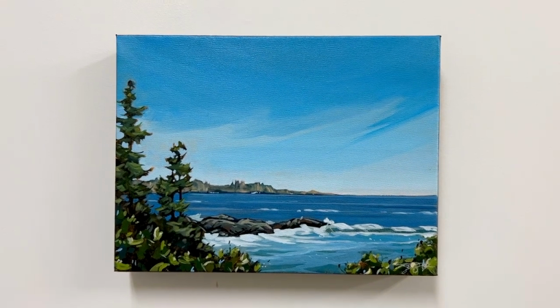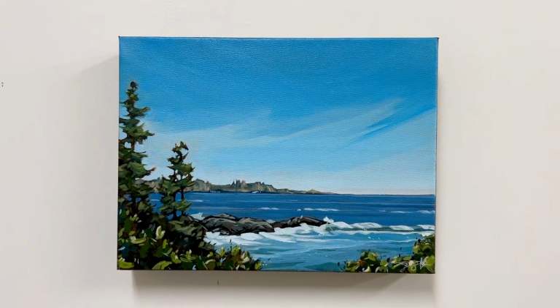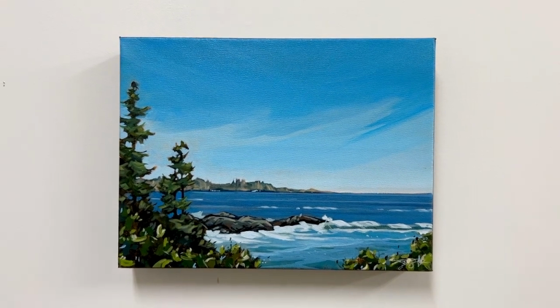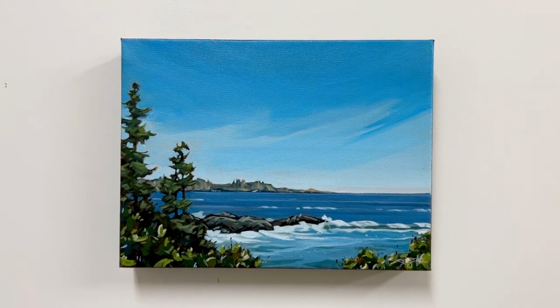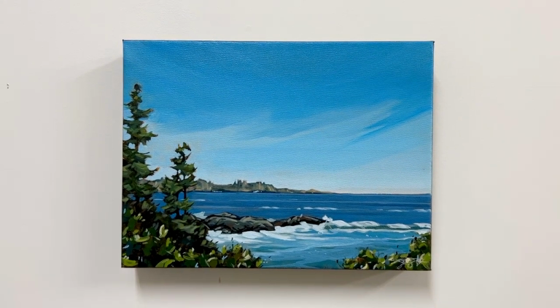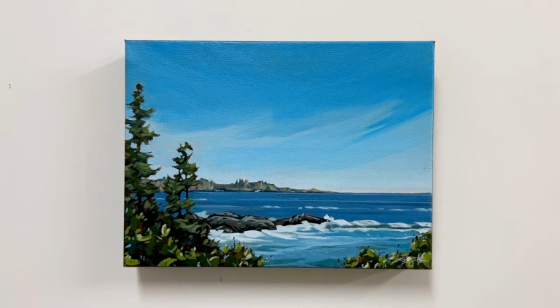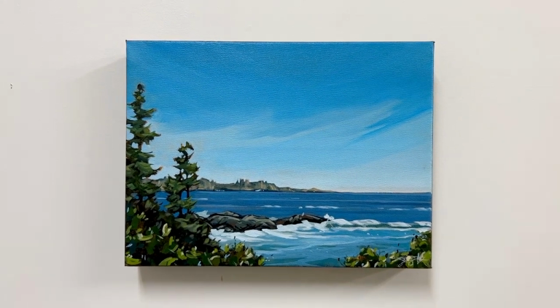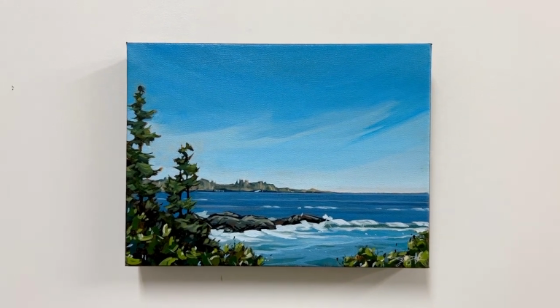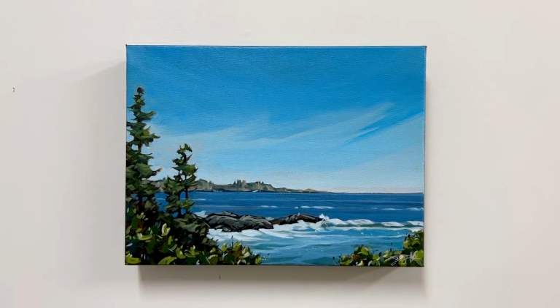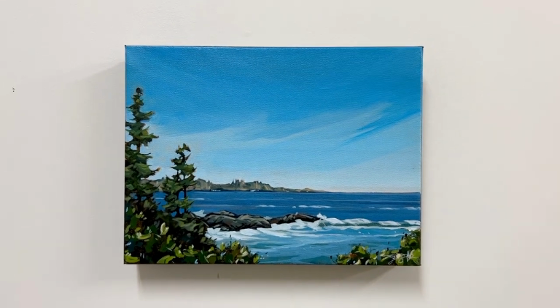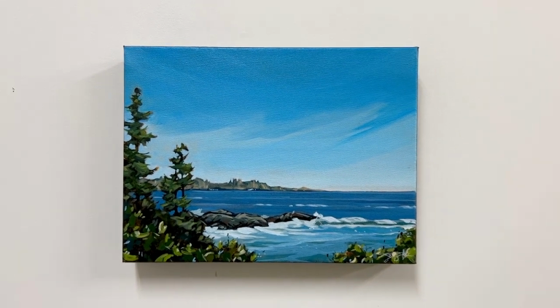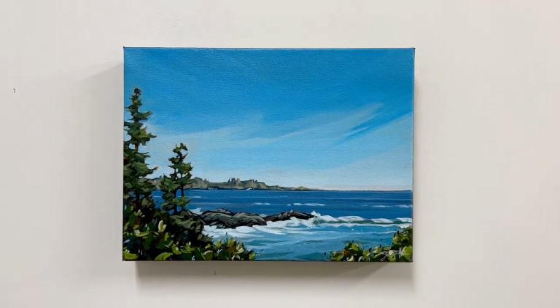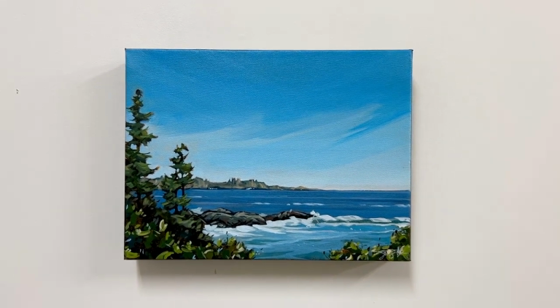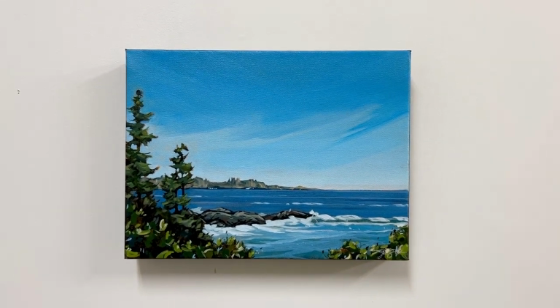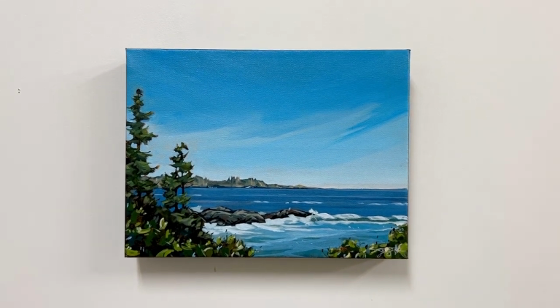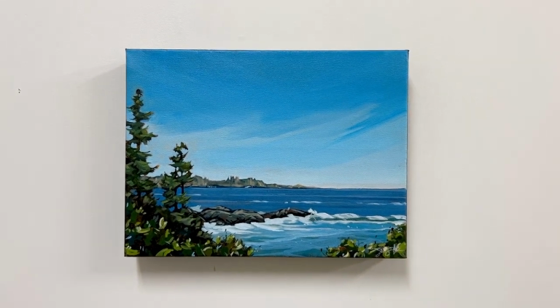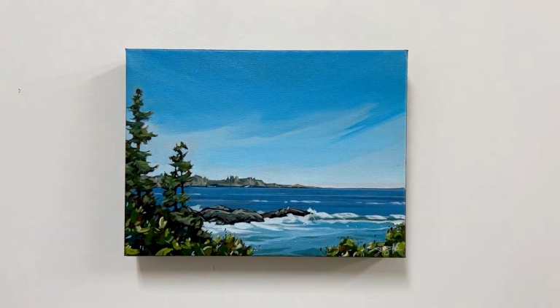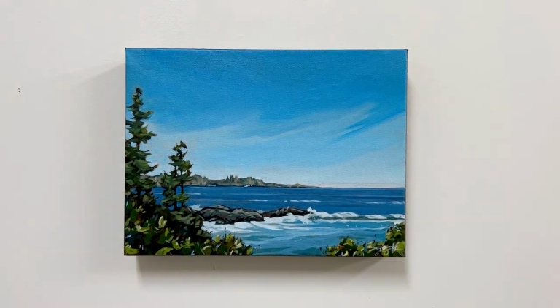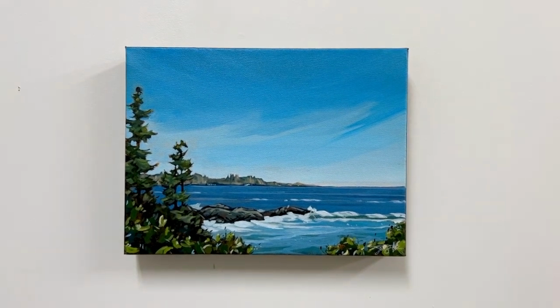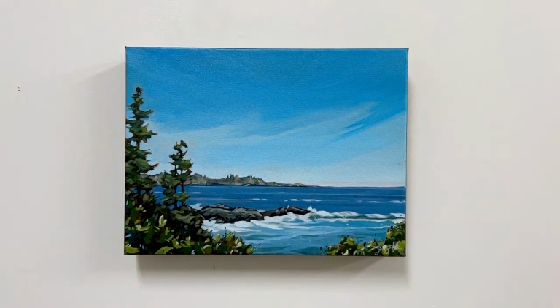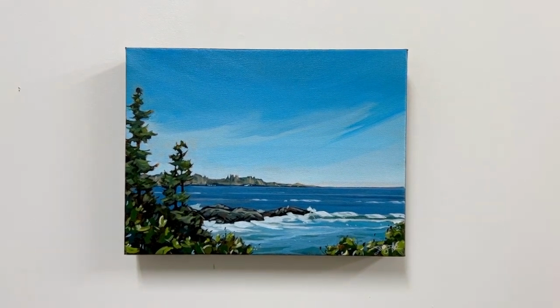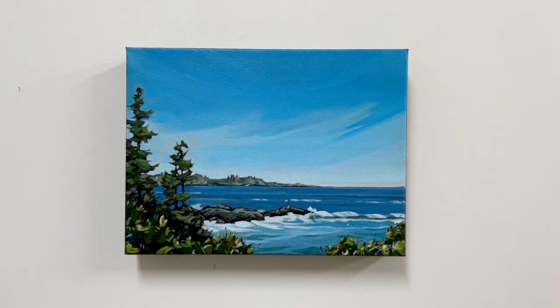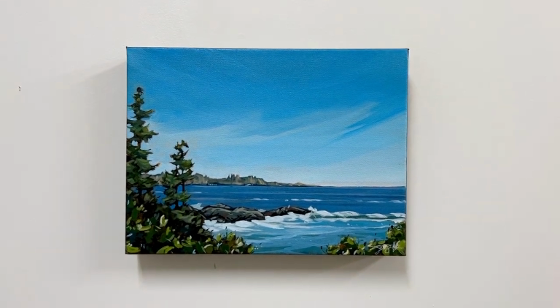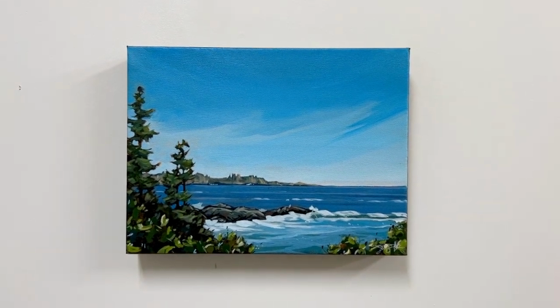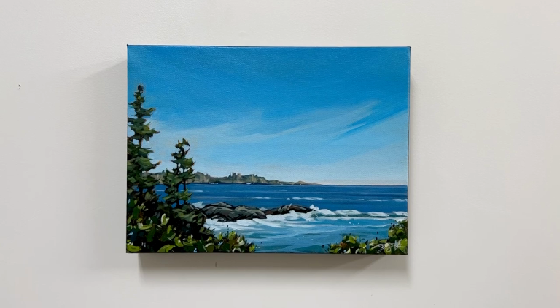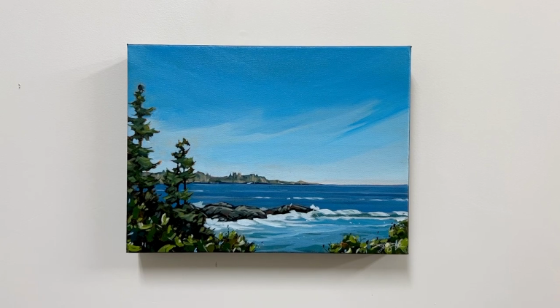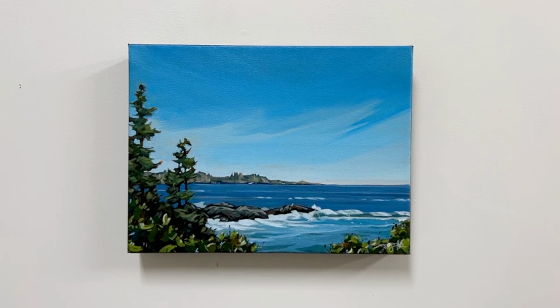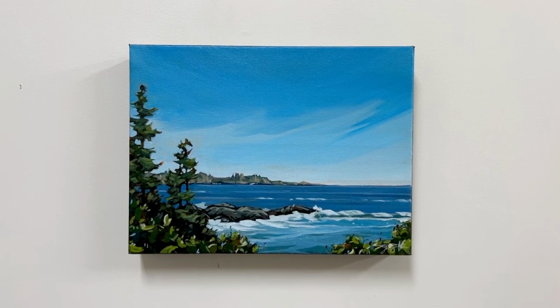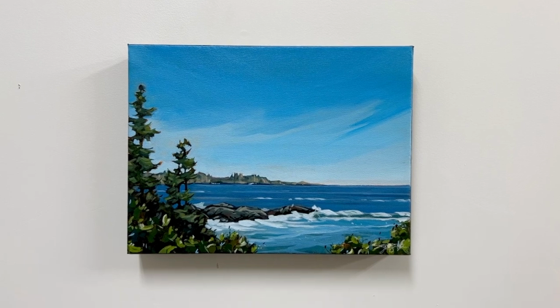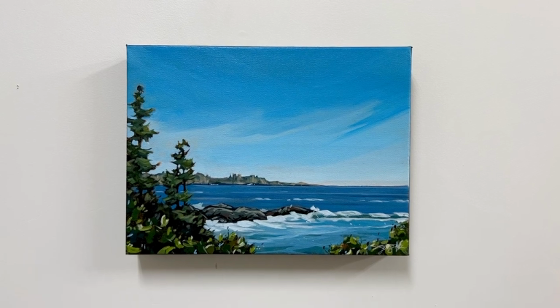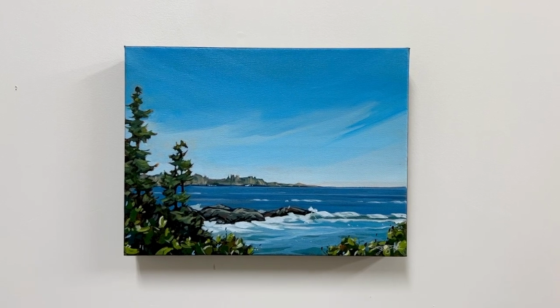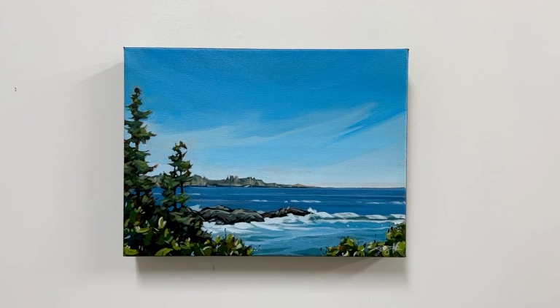I love this little gal. Isn't she cute? Hope you enjoy!